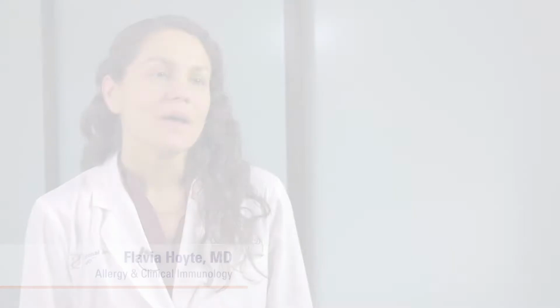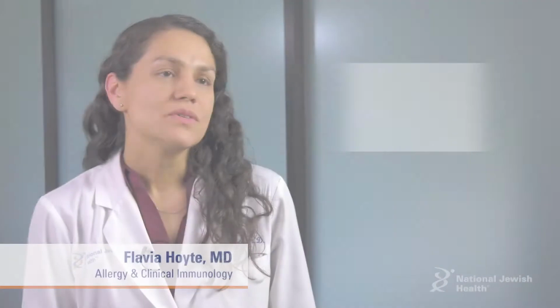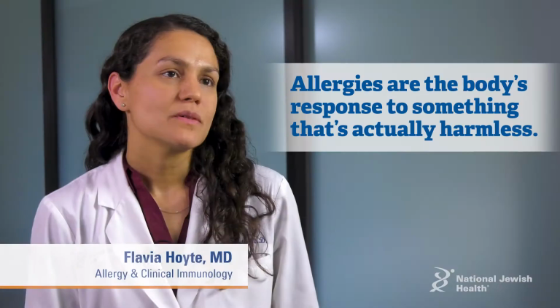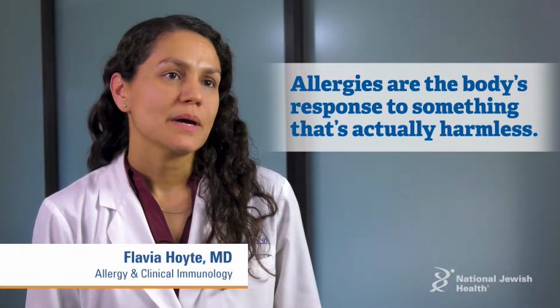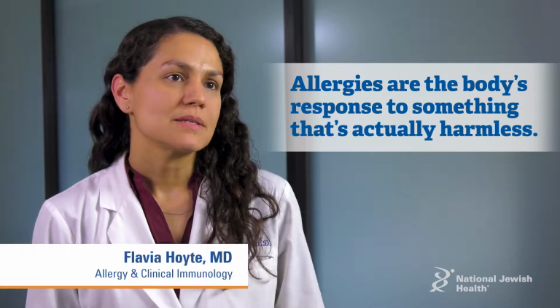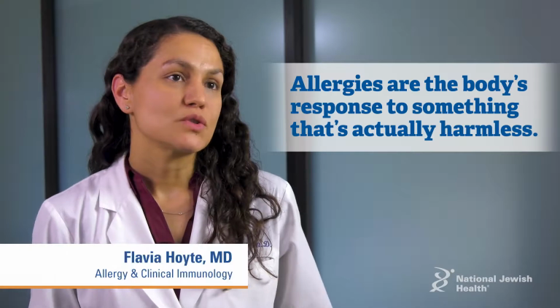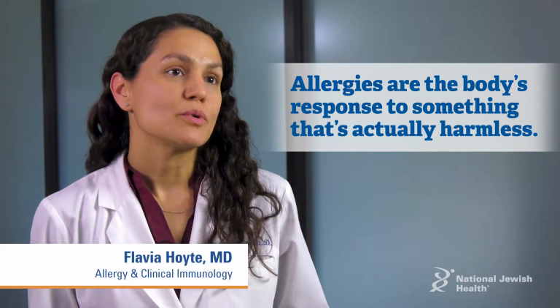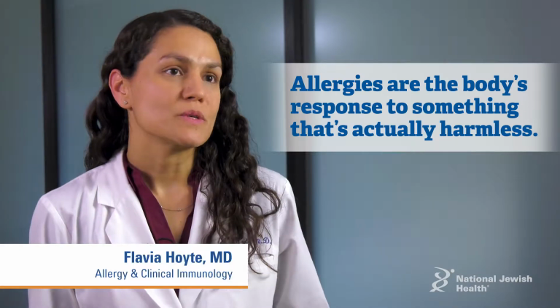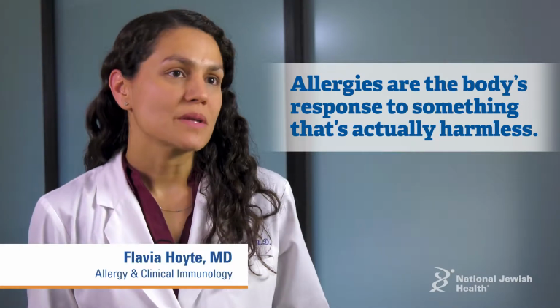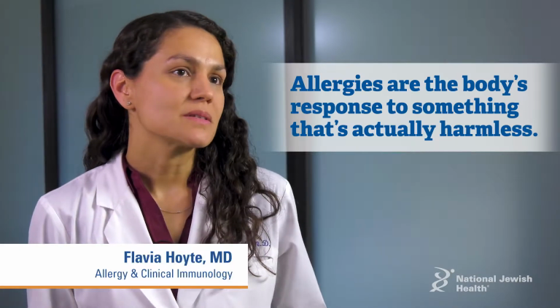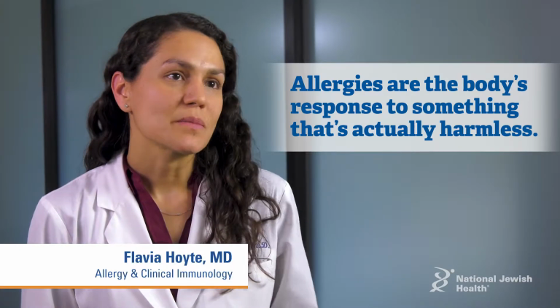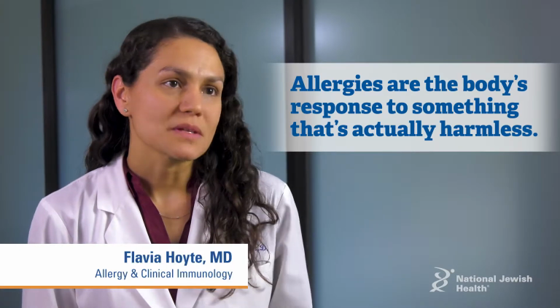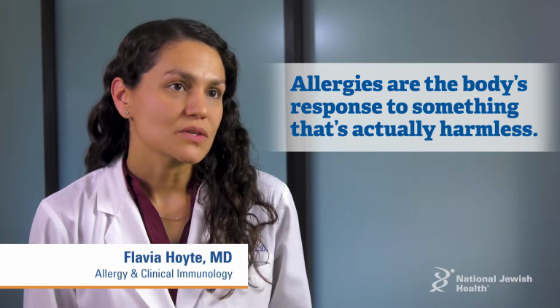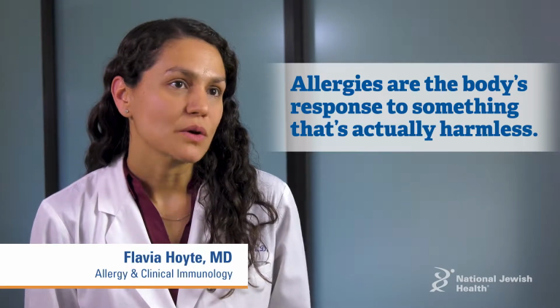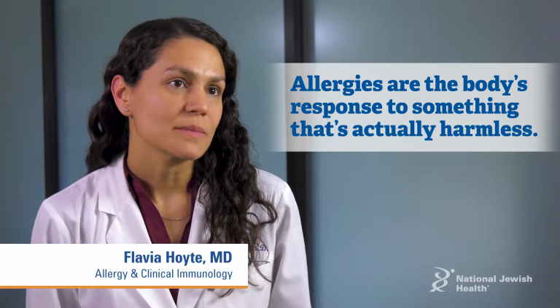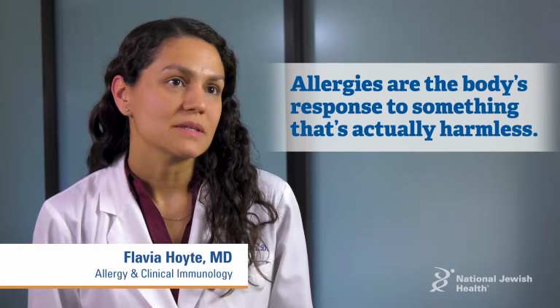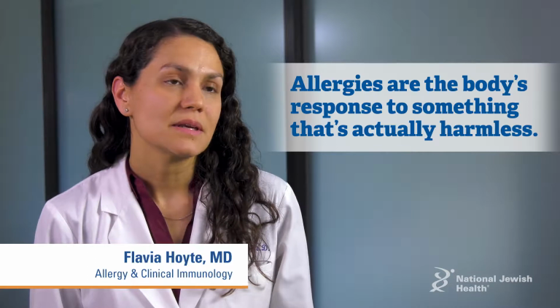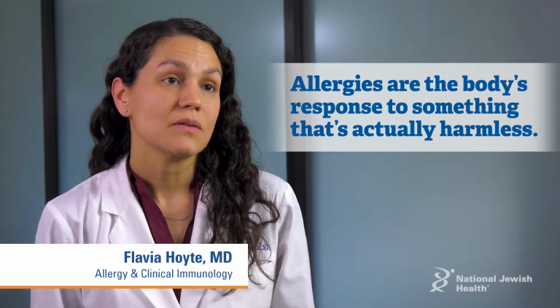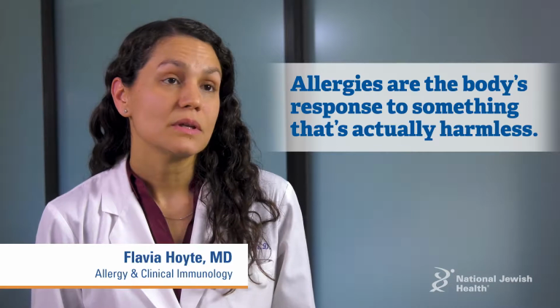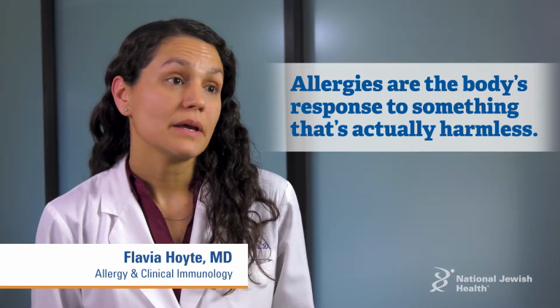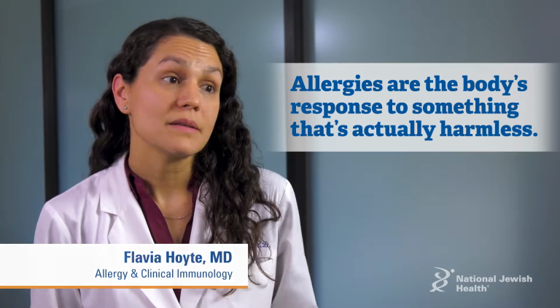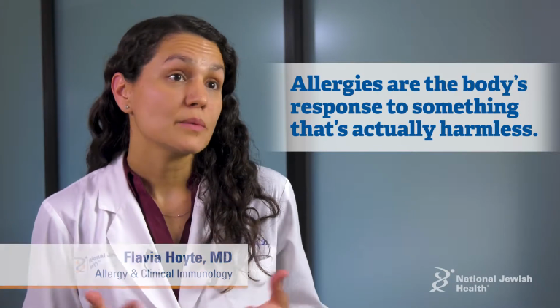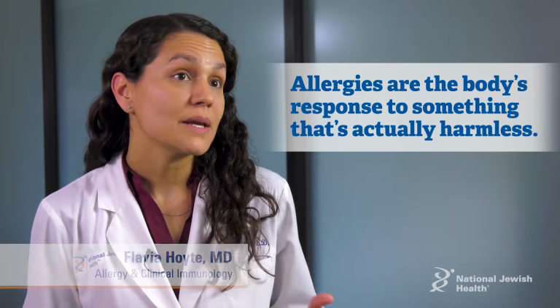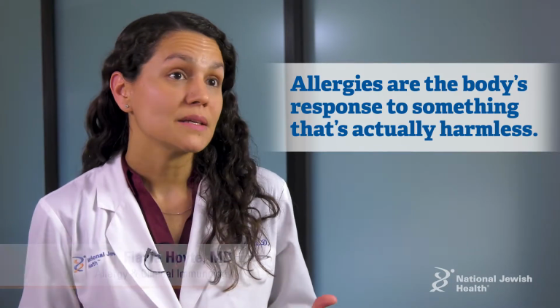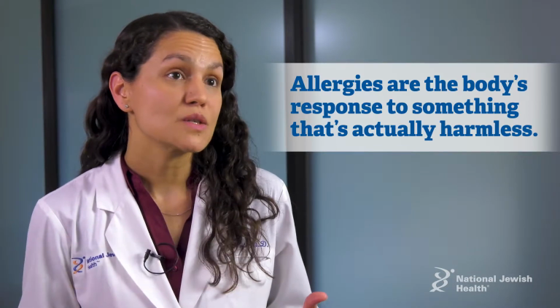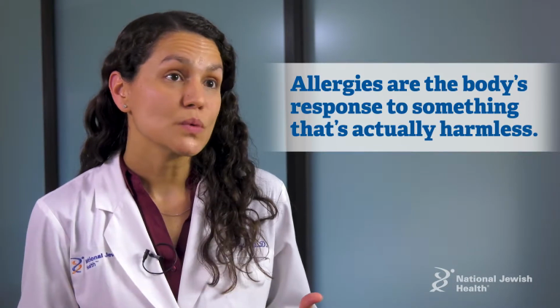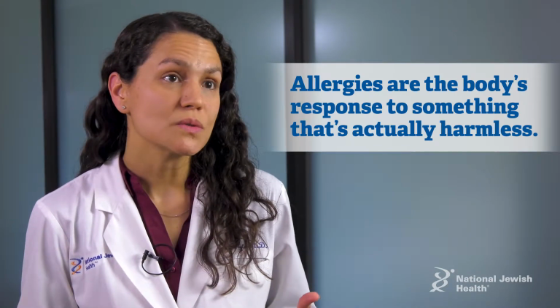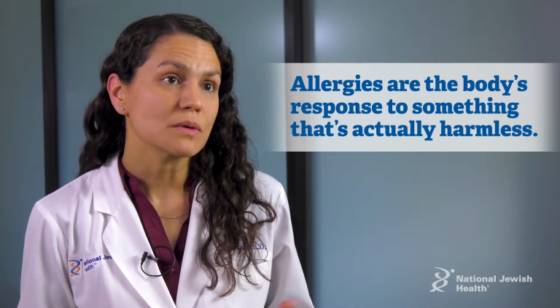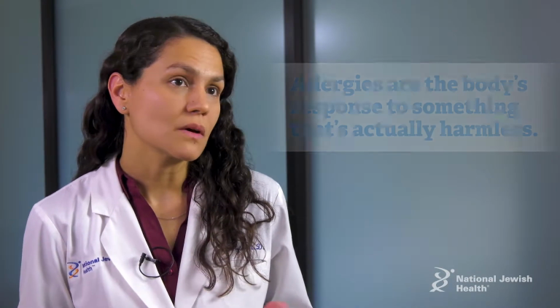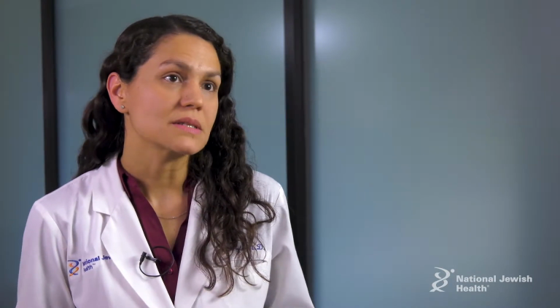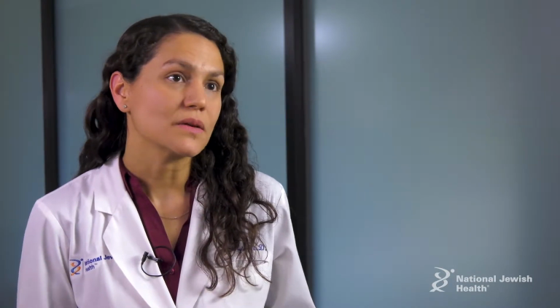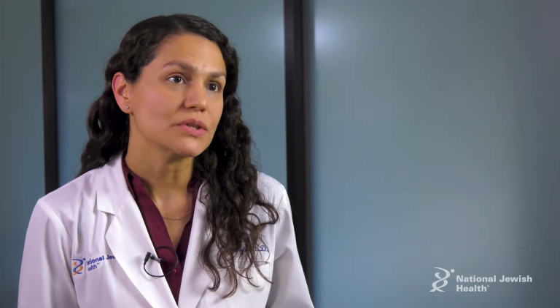Allergies are the body's exuberant response to something that's actually harmless, and really anything that the body gets exposed to can cause an allergy.